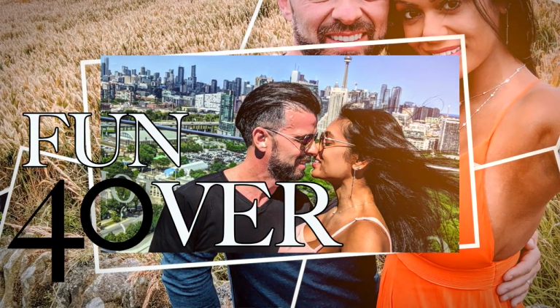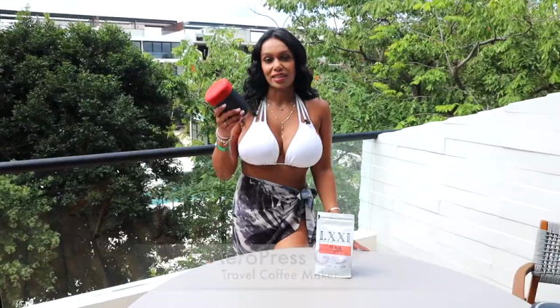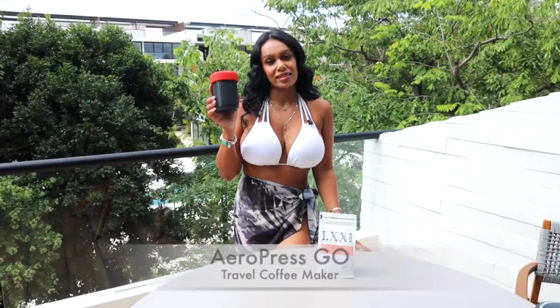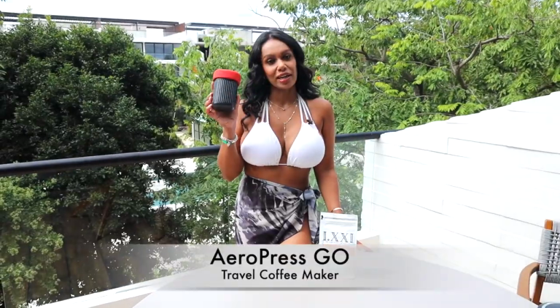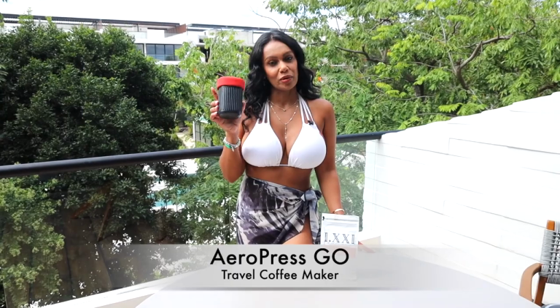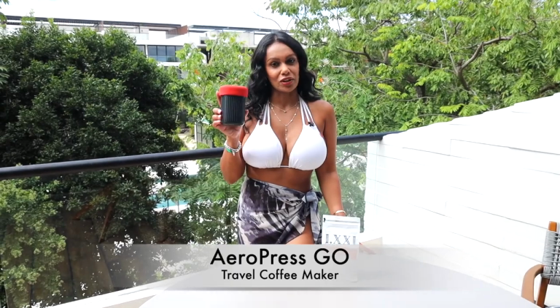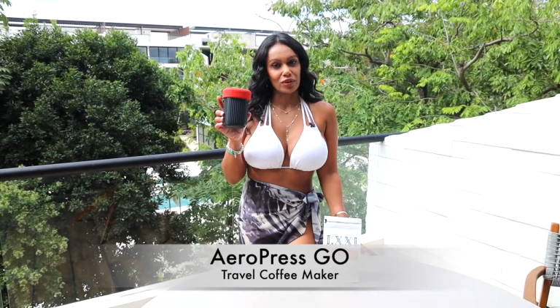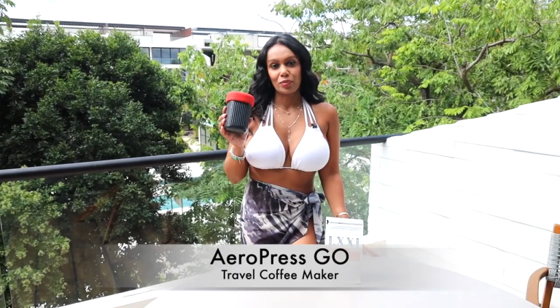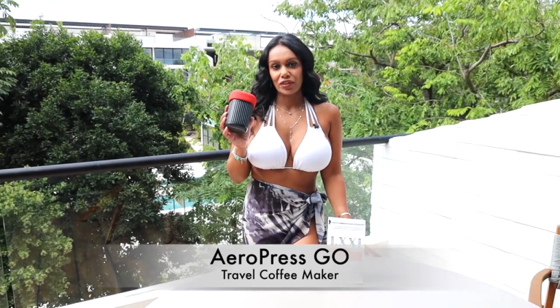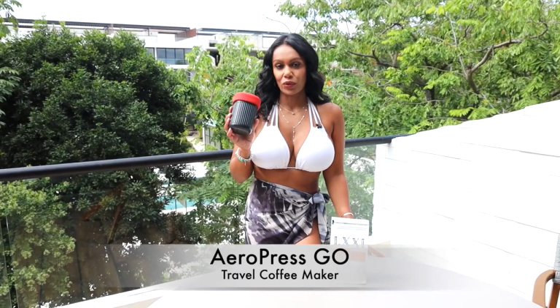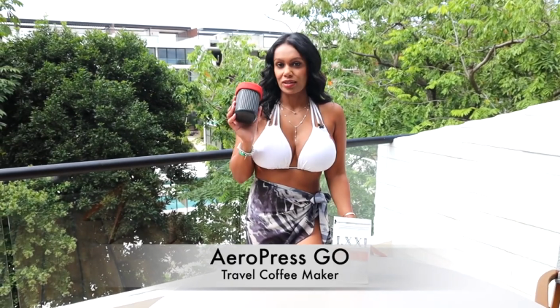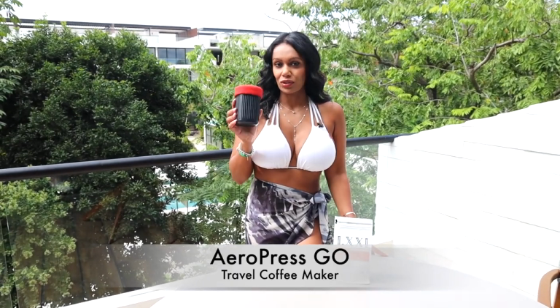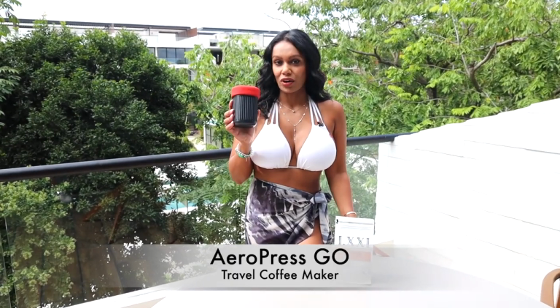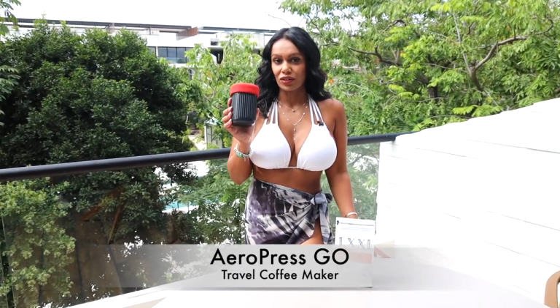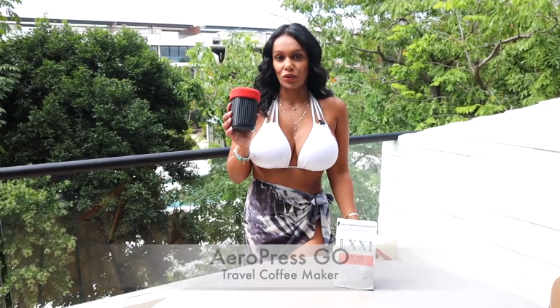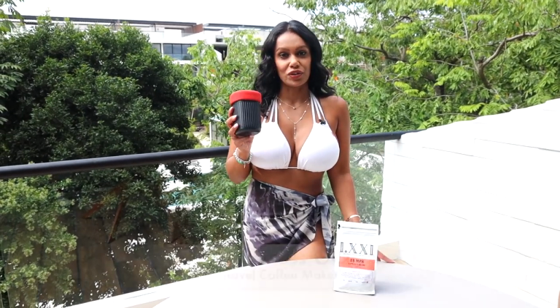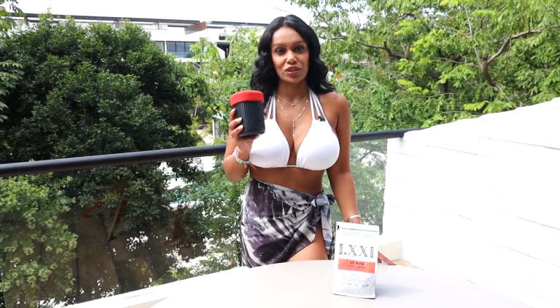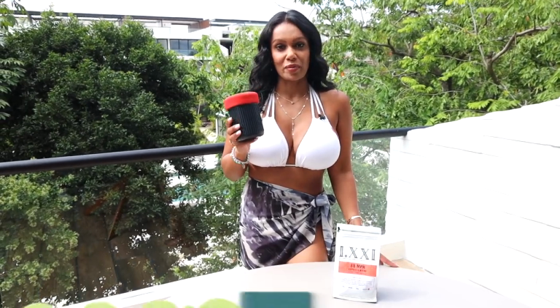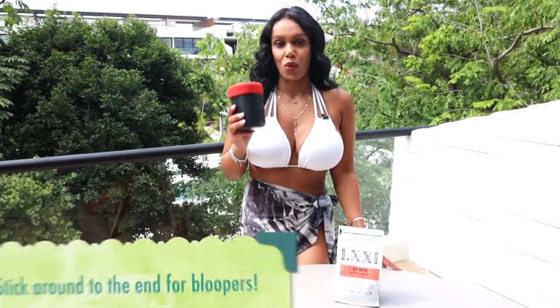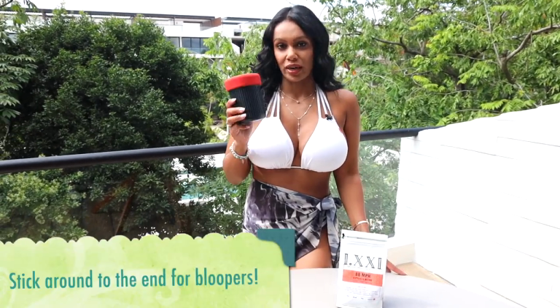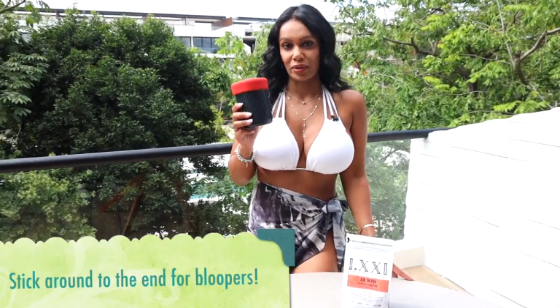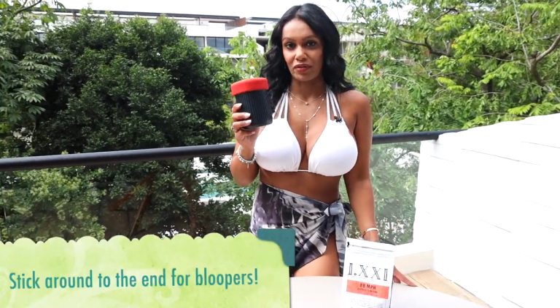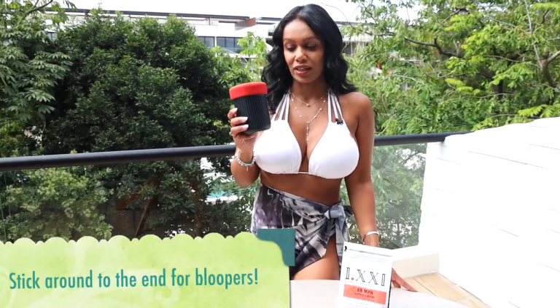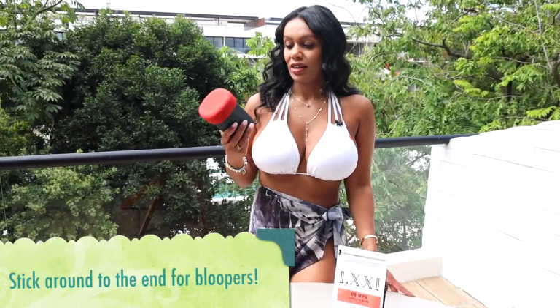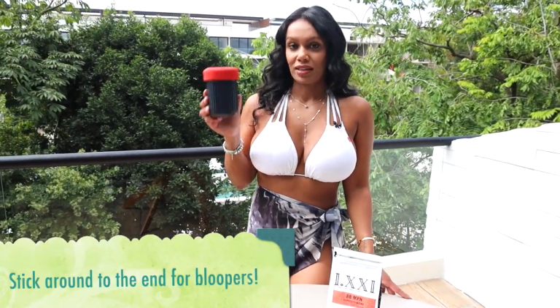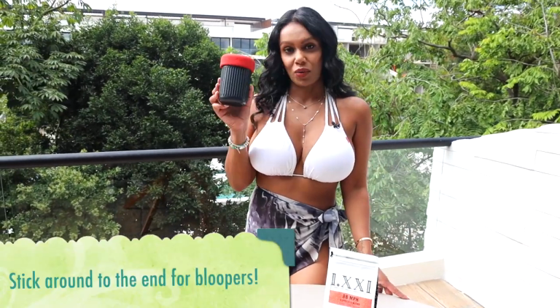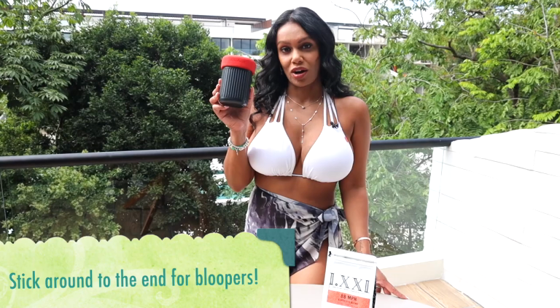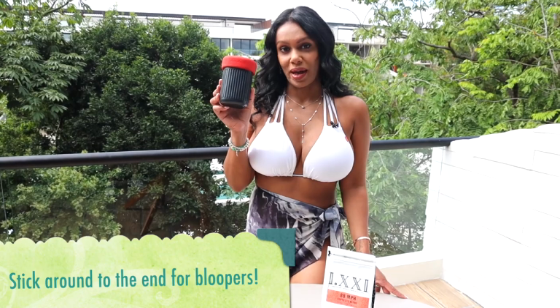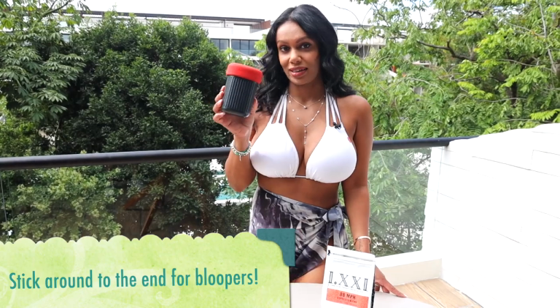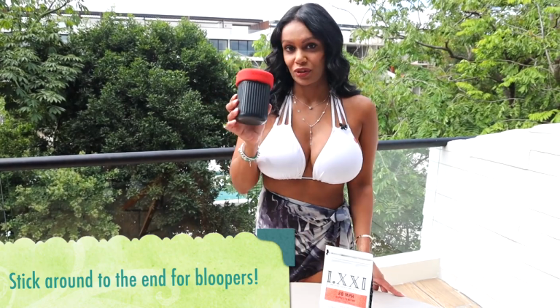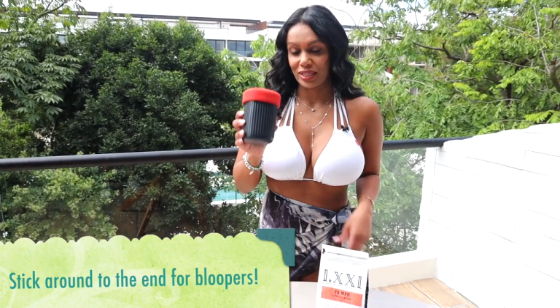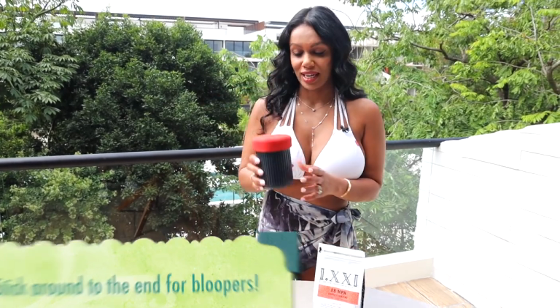This is the AeroPress Go. Perfect for a solo traveler or if you just want to make one cup of coffee. Quite compact. Let me show you what's inside.